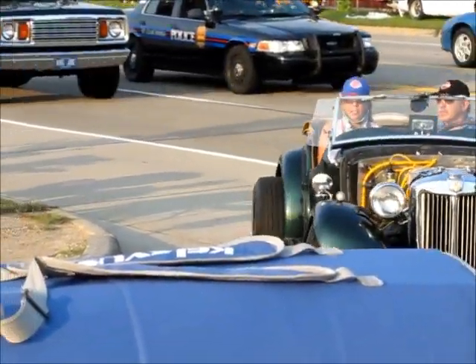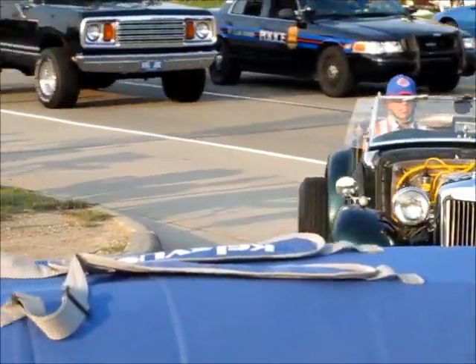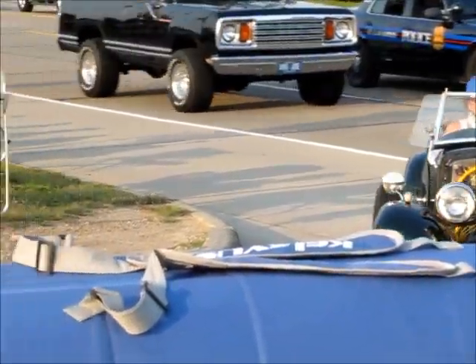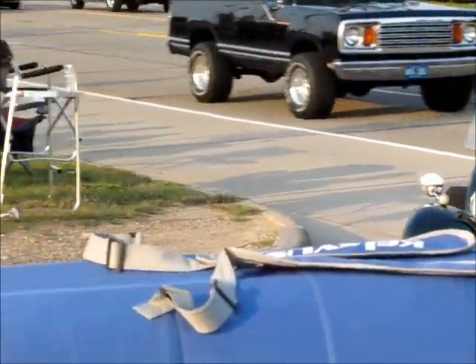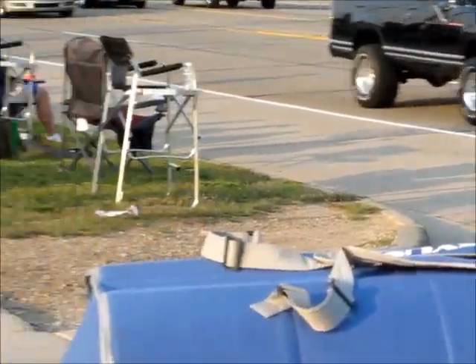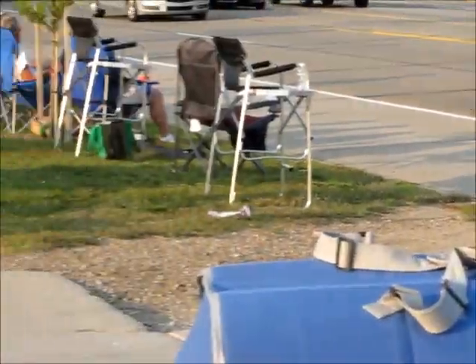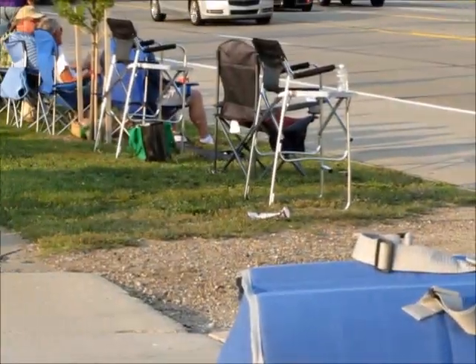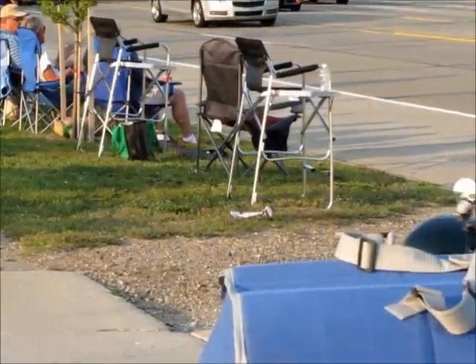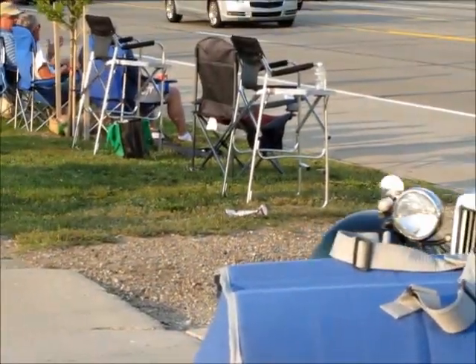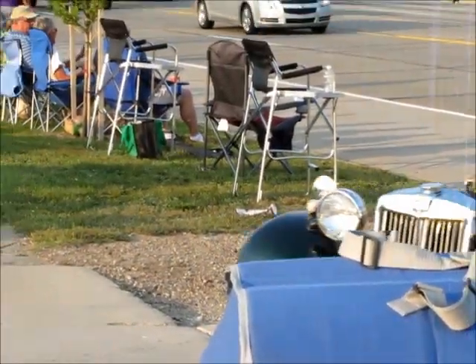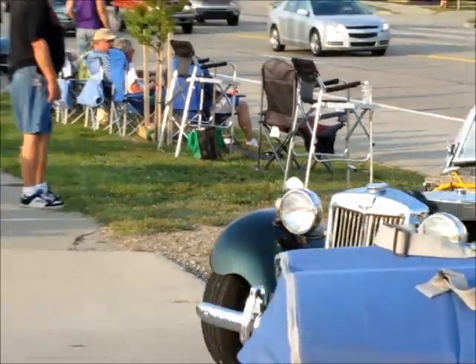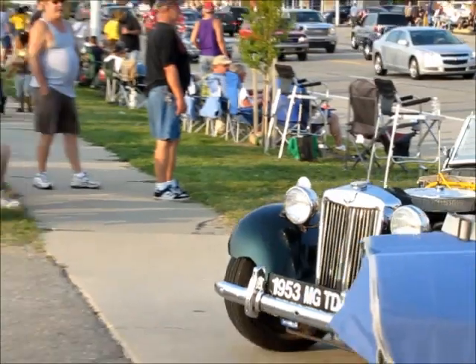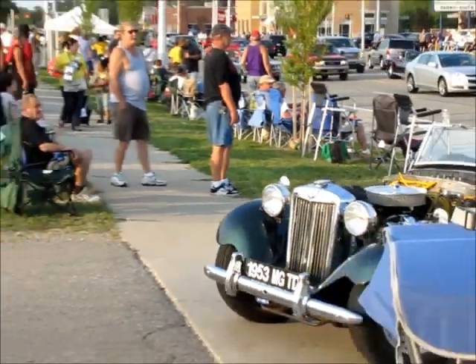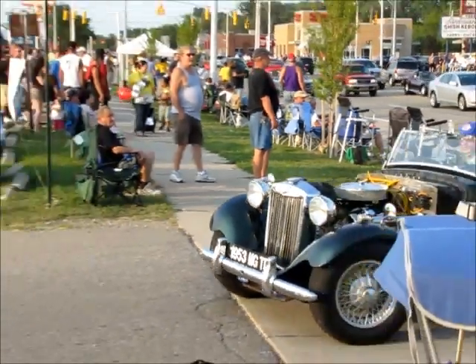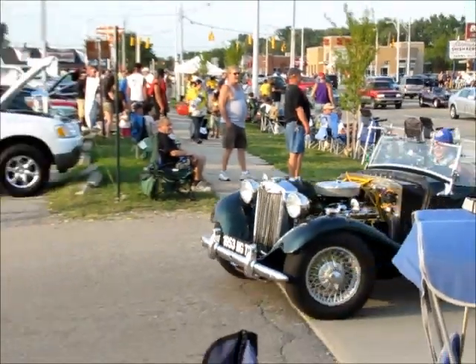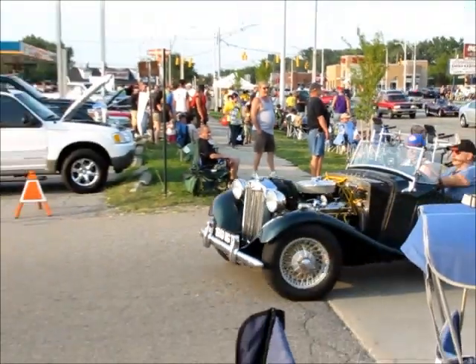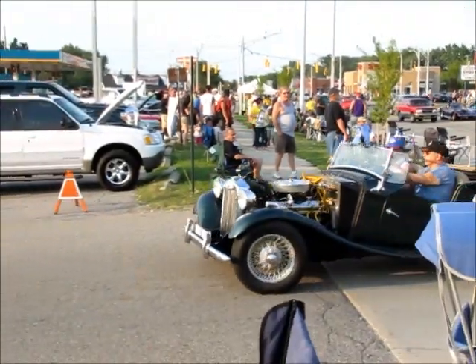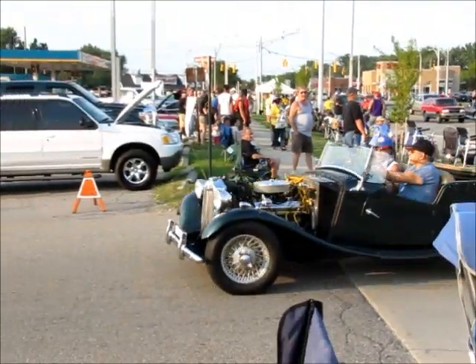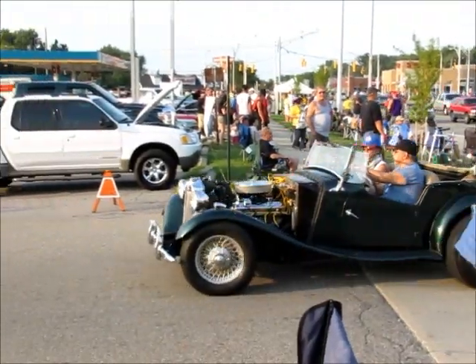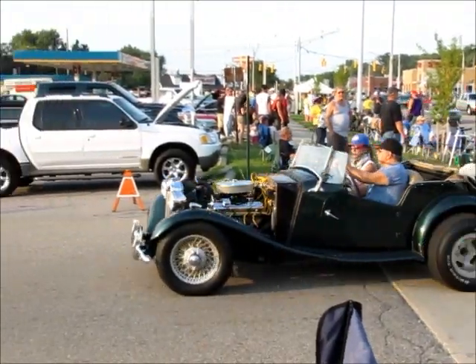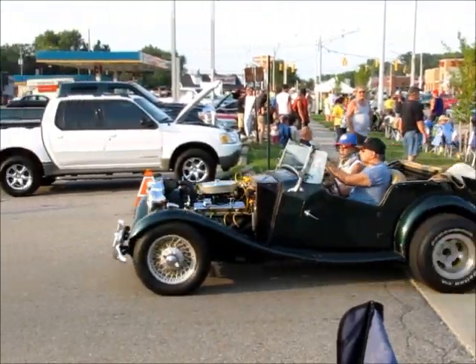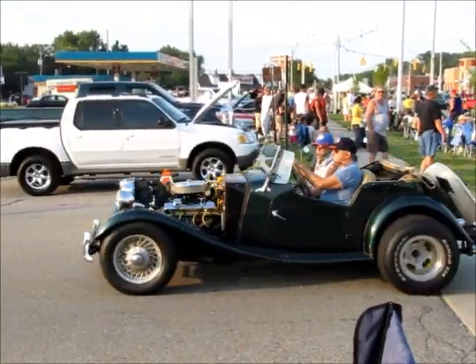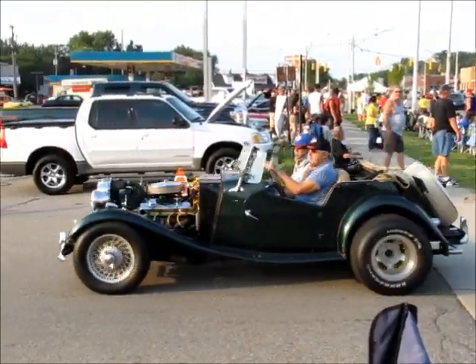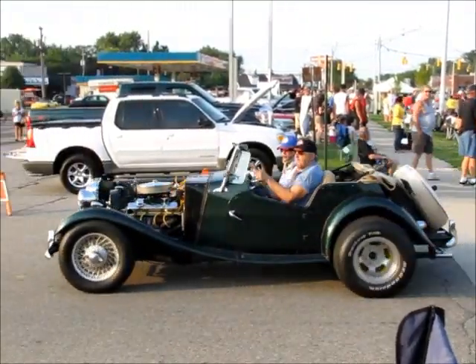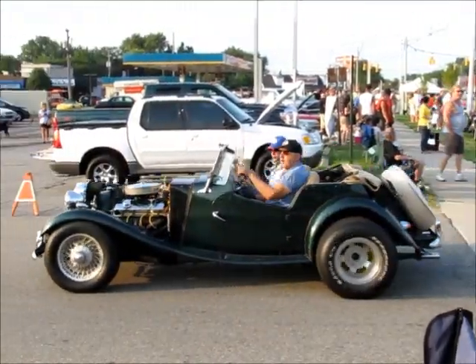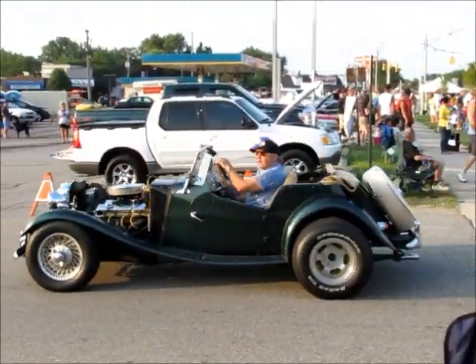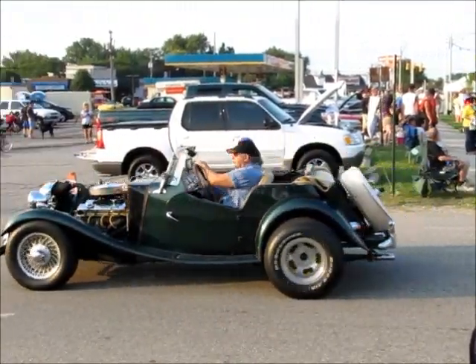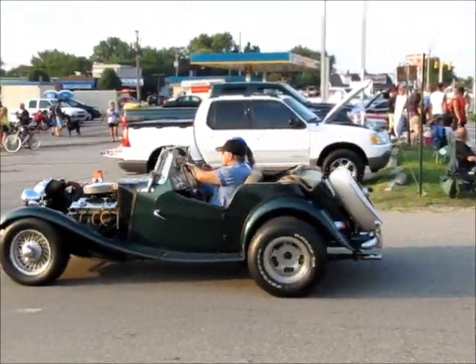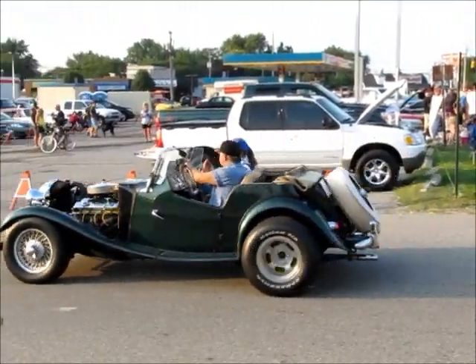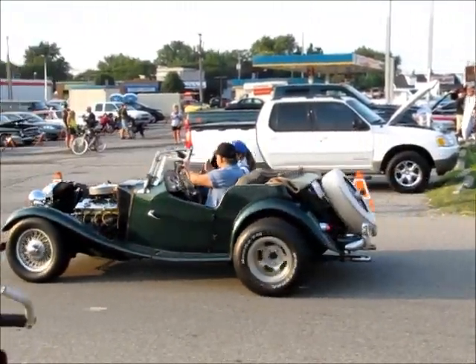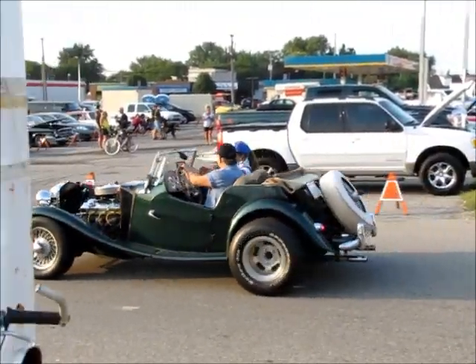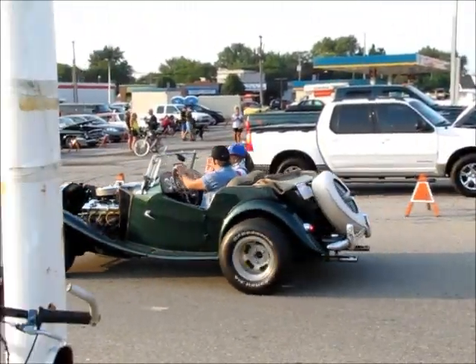This is an MG folks. Classic, if there ever was one.